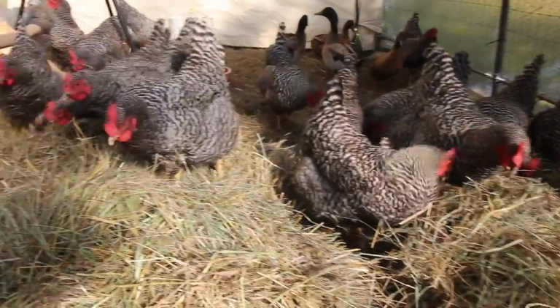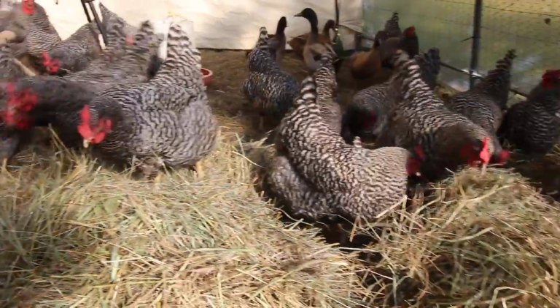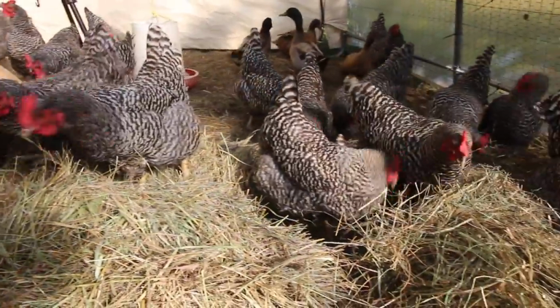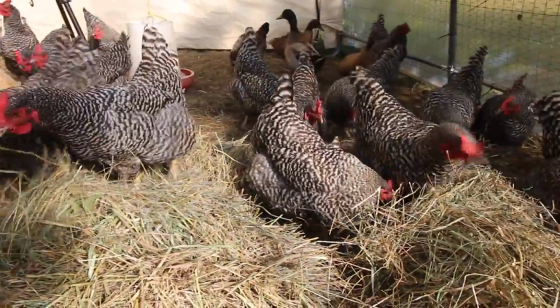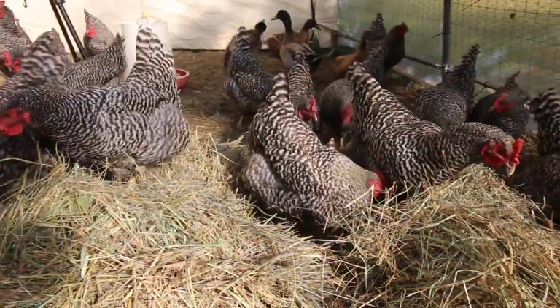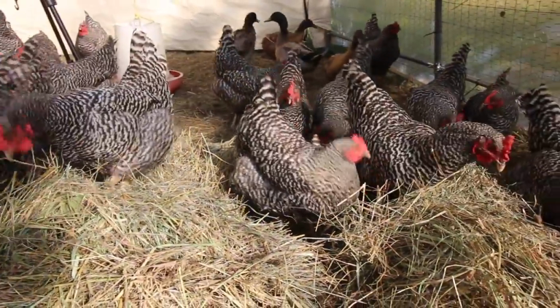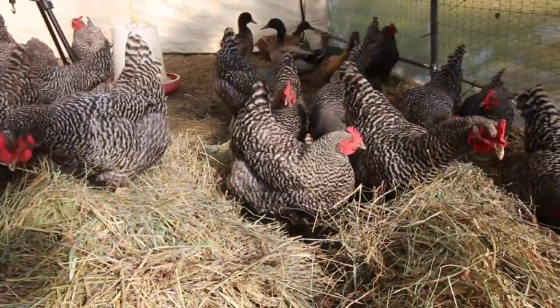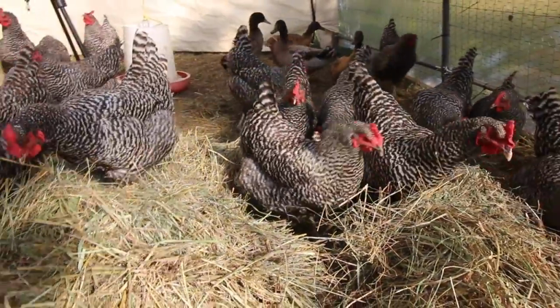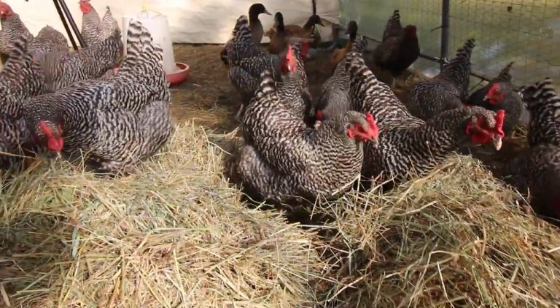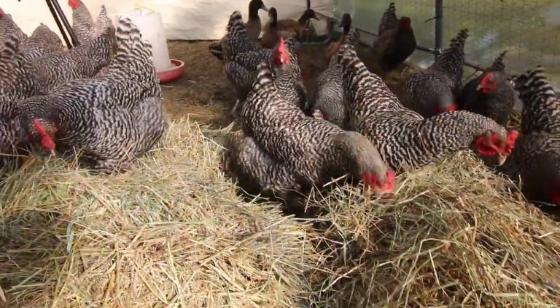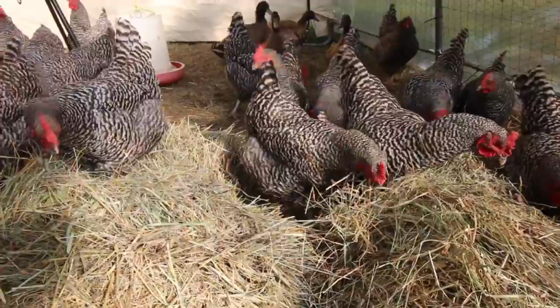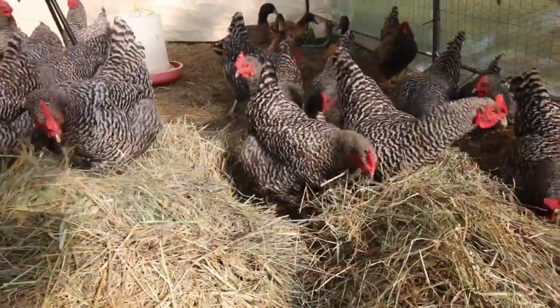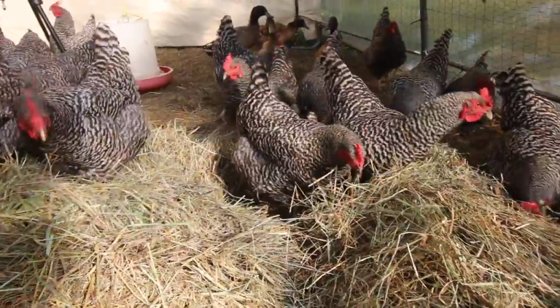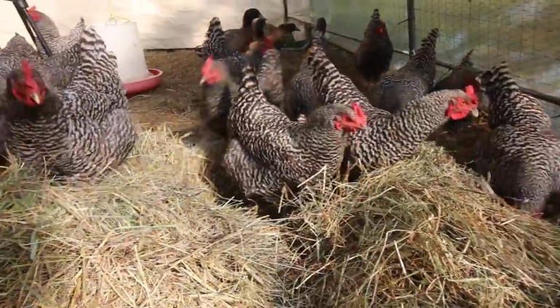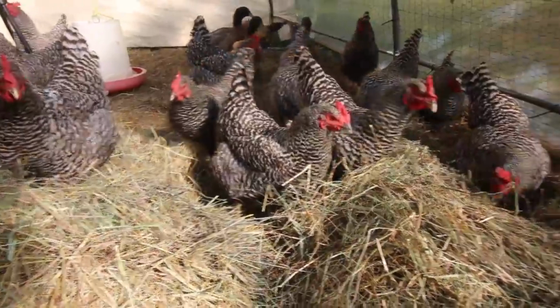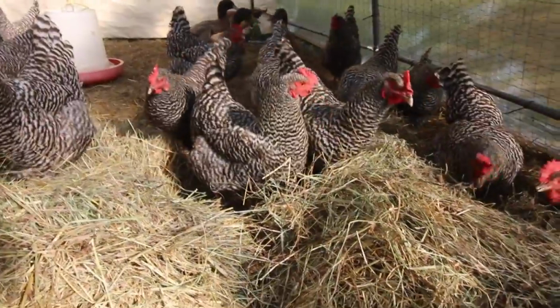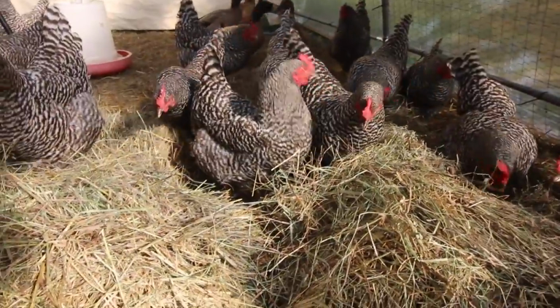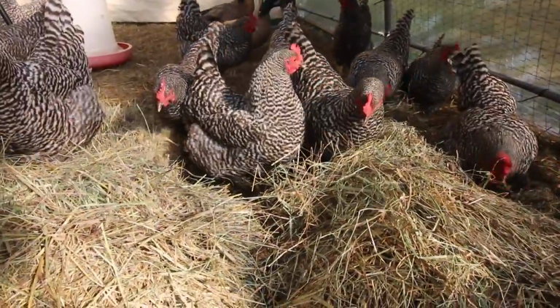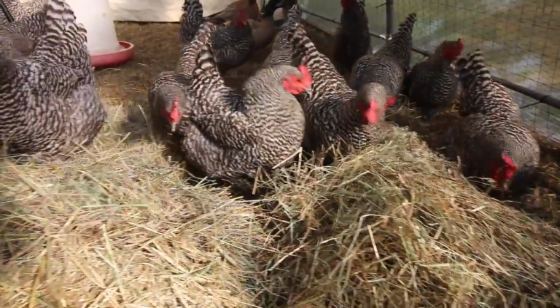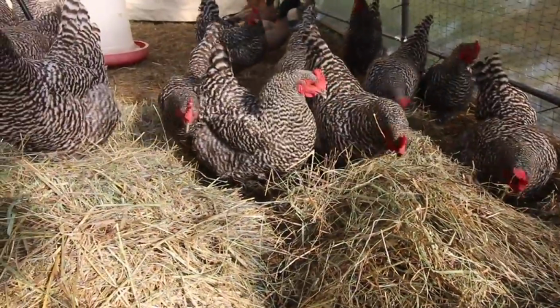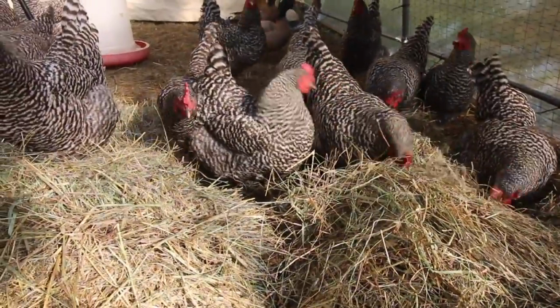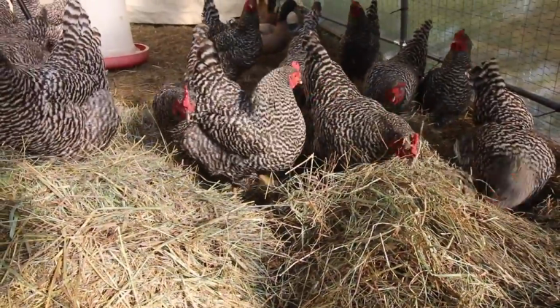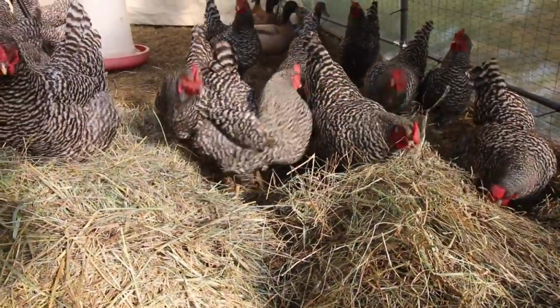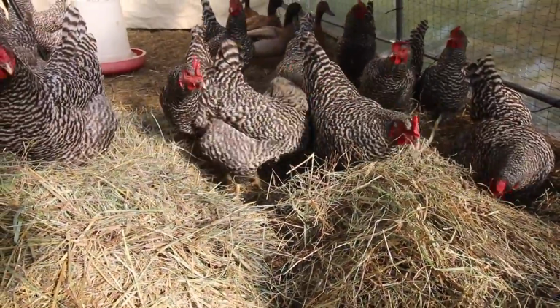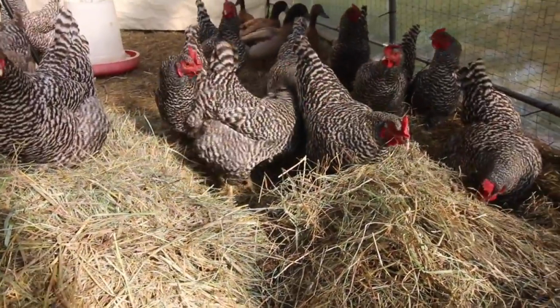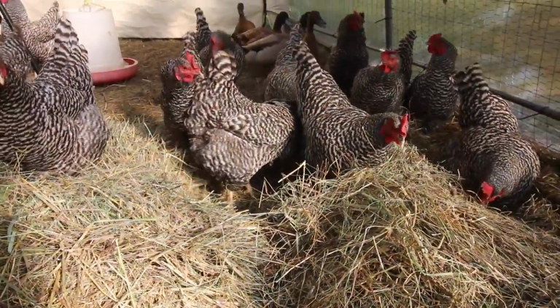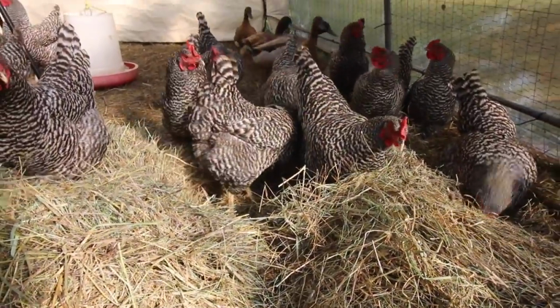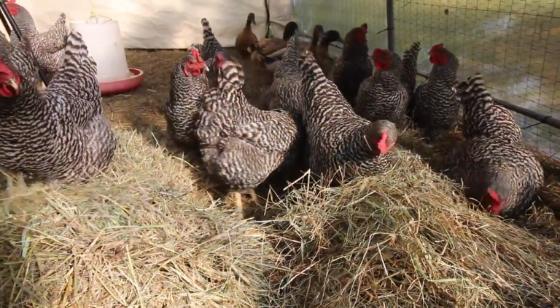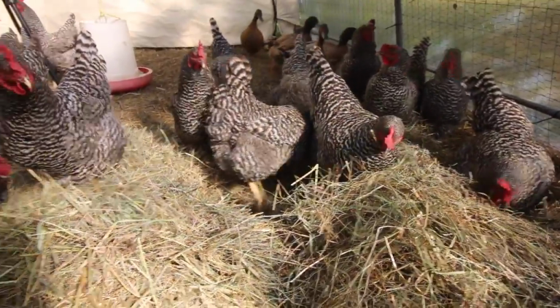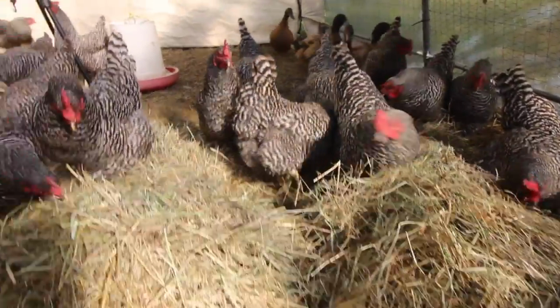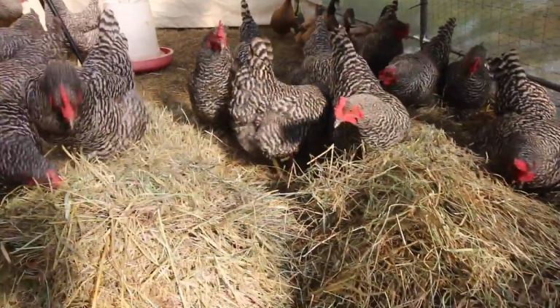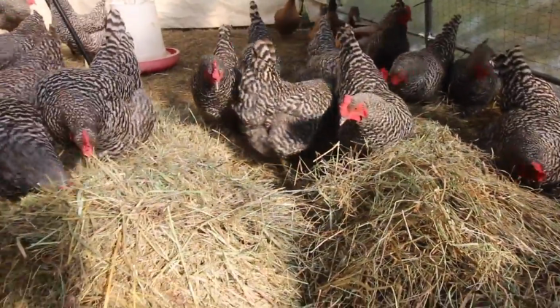So now all you gotta do is throw the flakes of hay down and let the girls do the rest of the work.